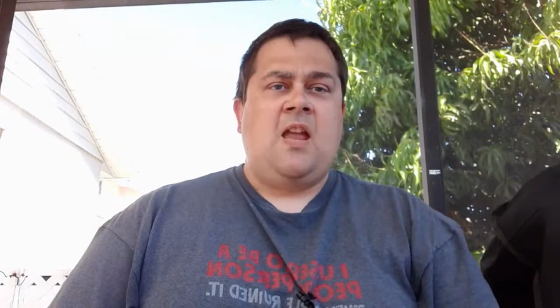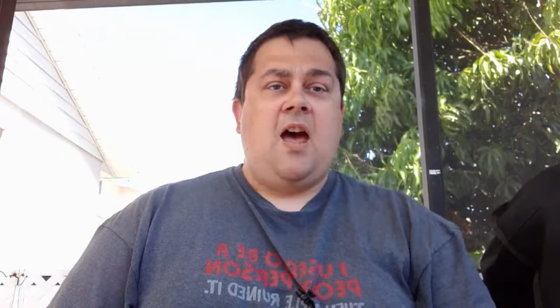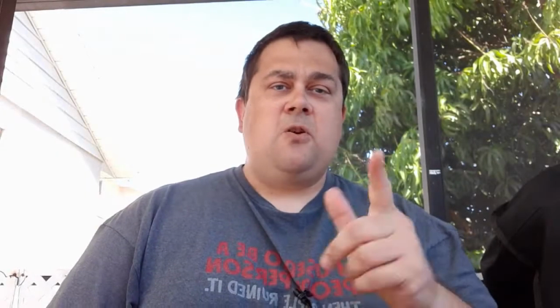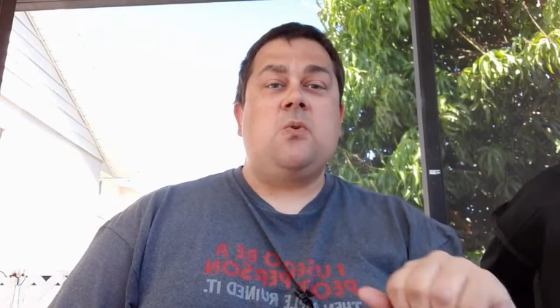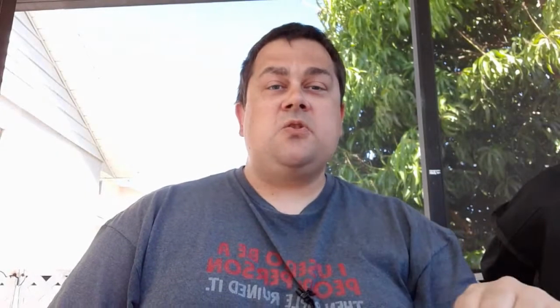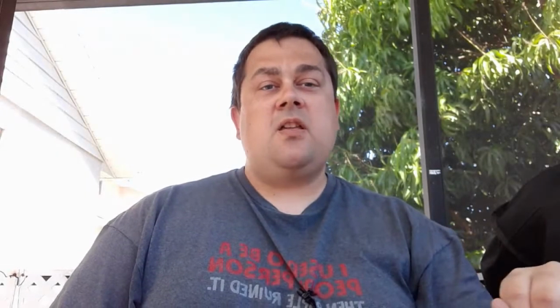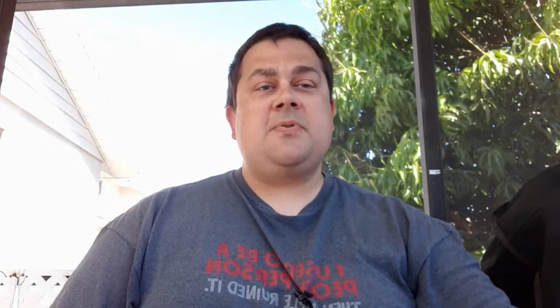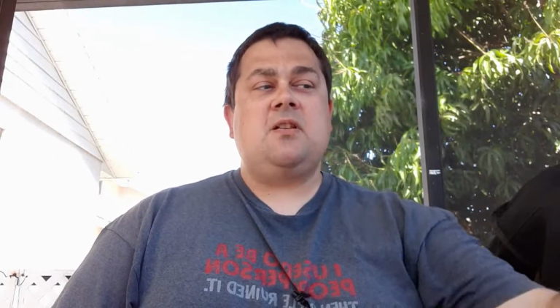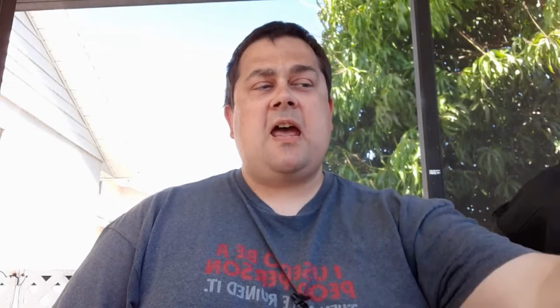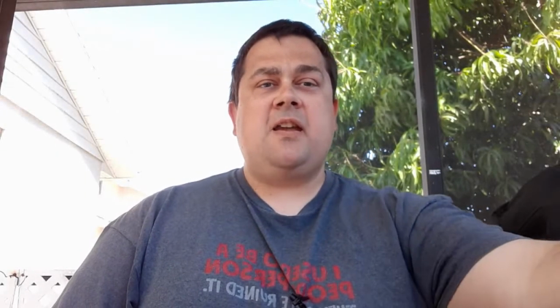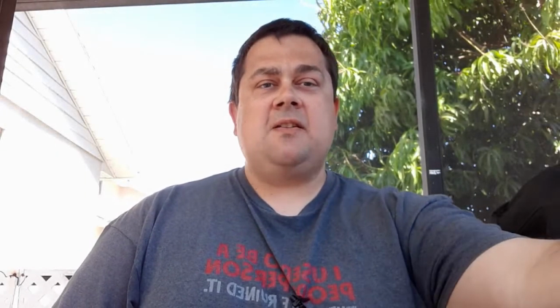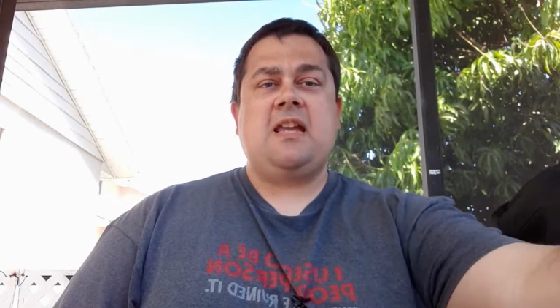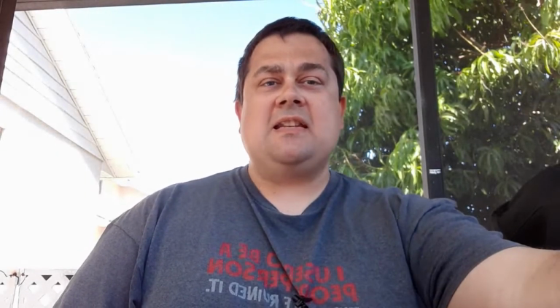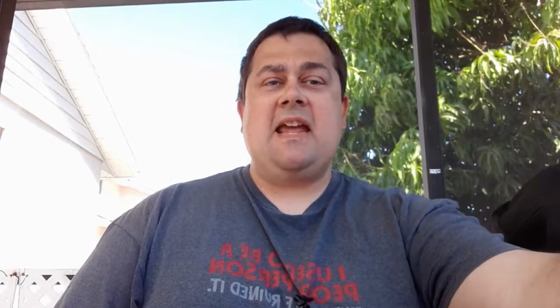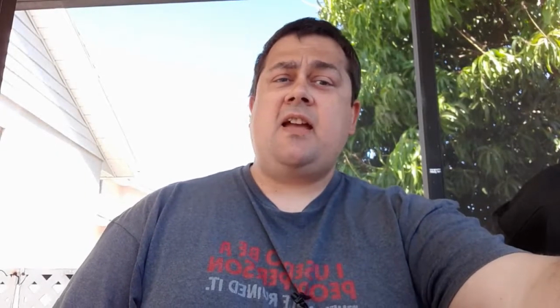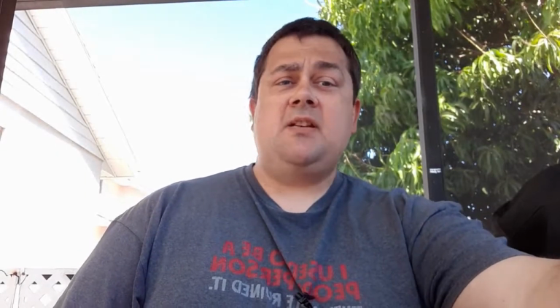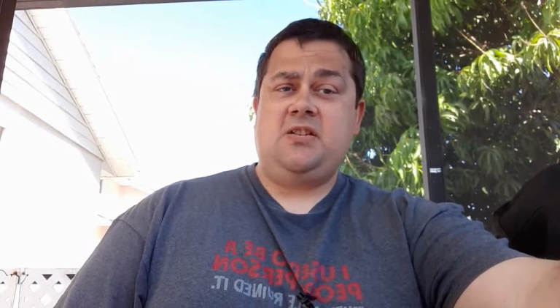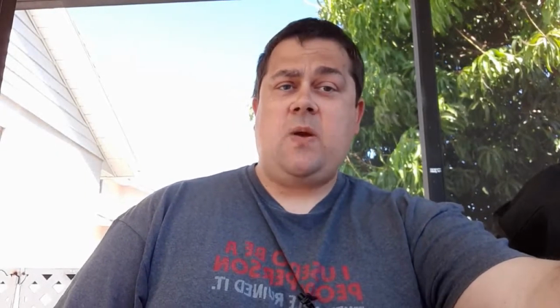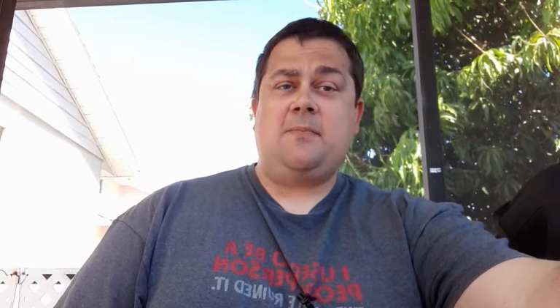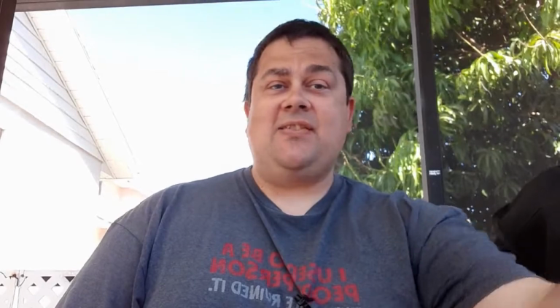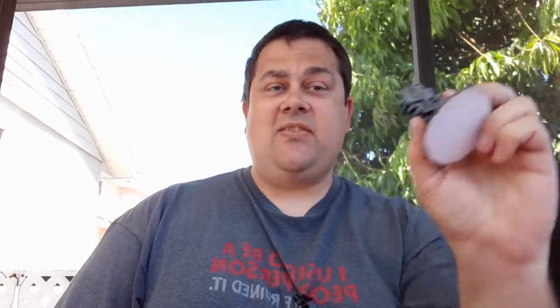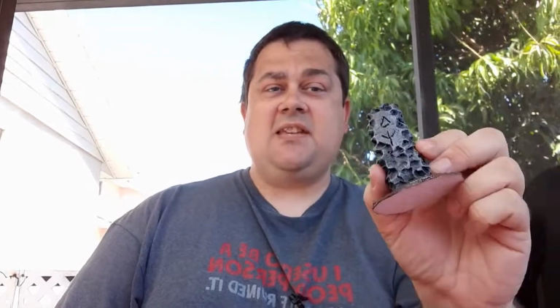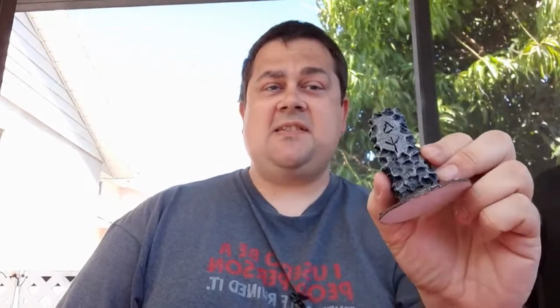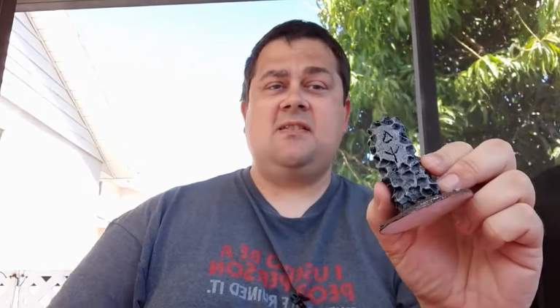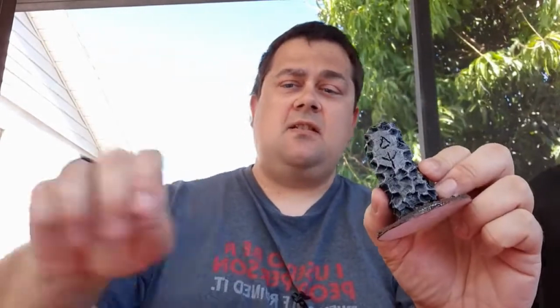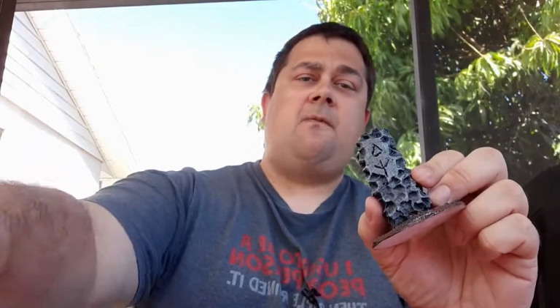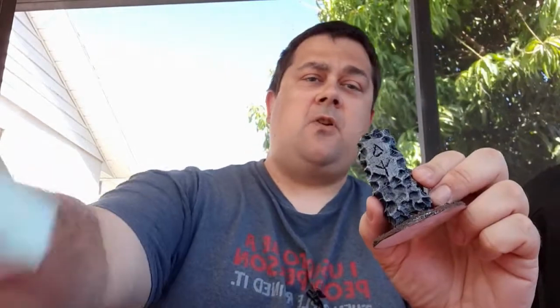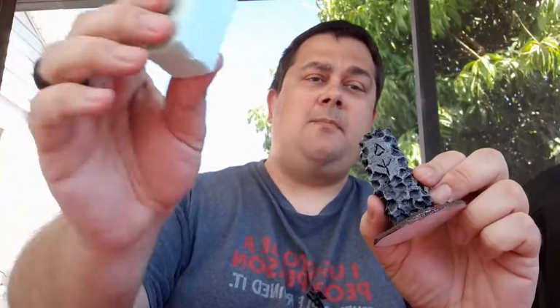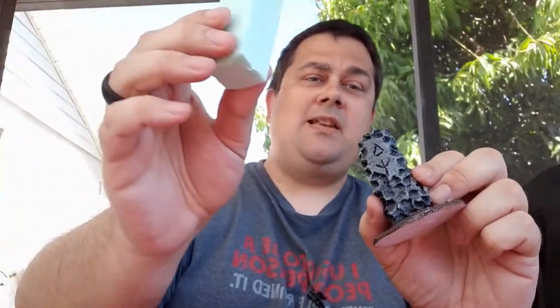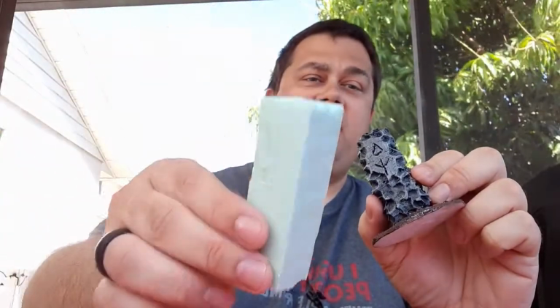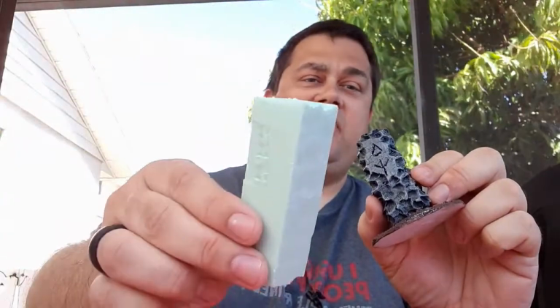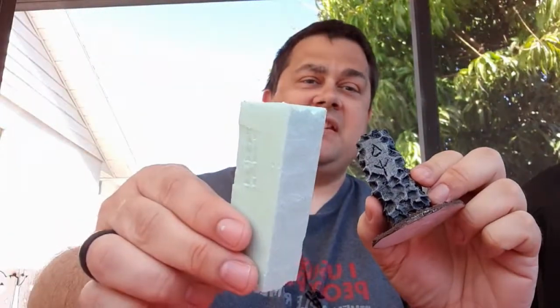Hi folks, welcome to another episode of the Happy Heretic, and today I'm going to teach you how to make this from this.